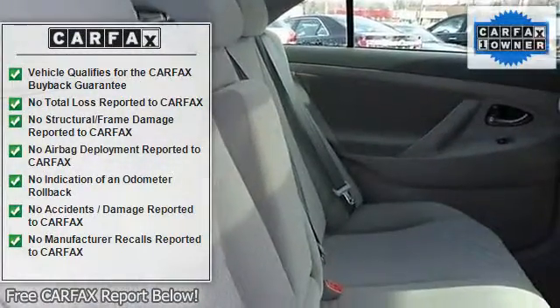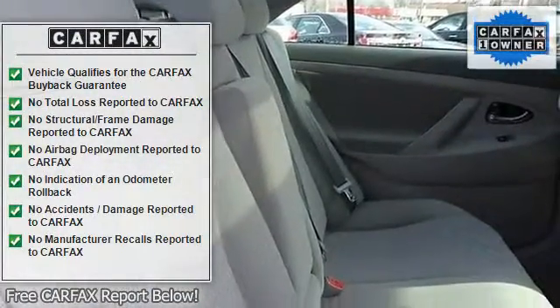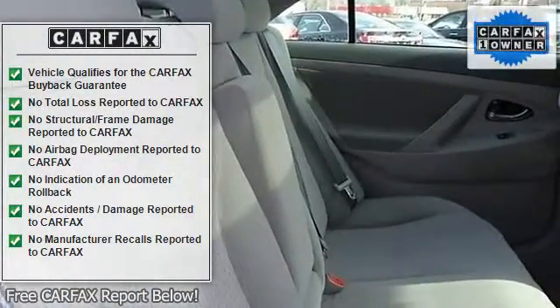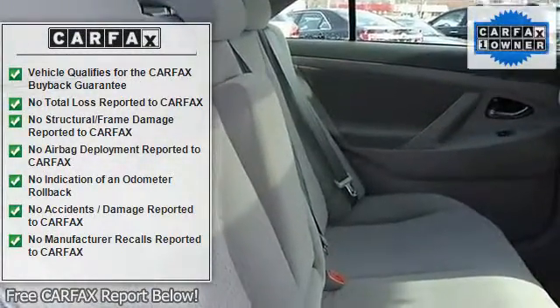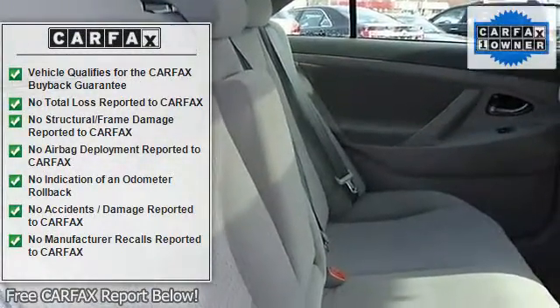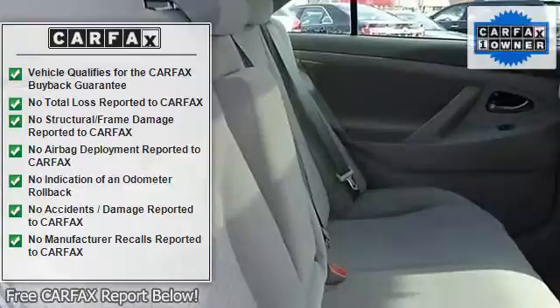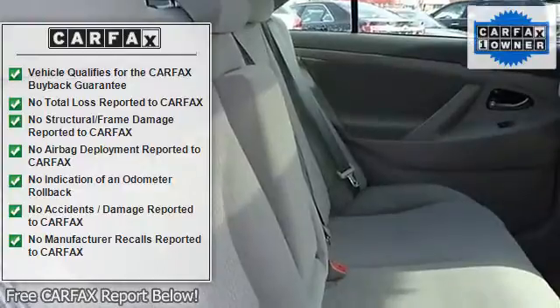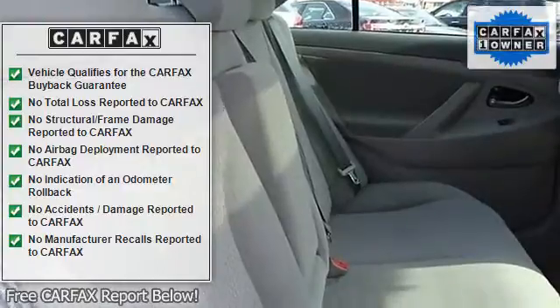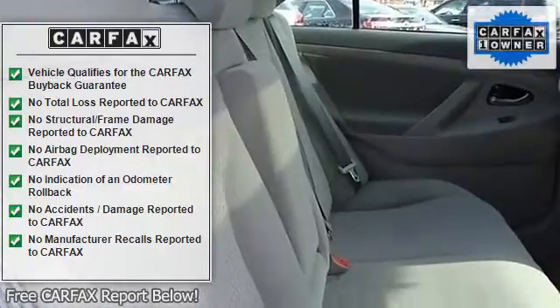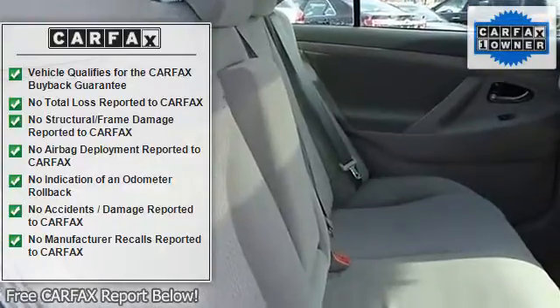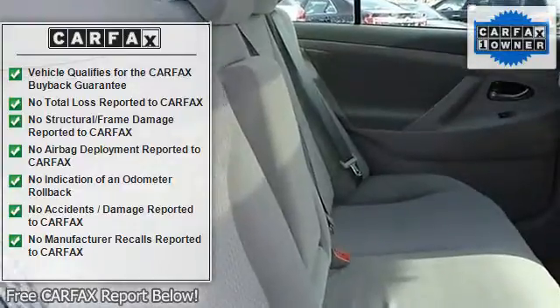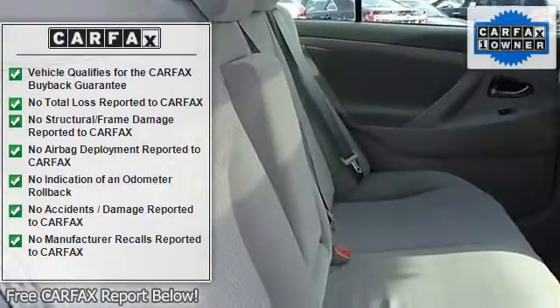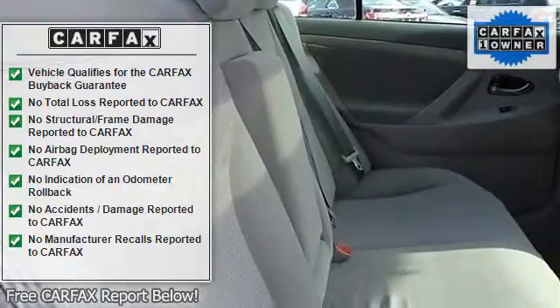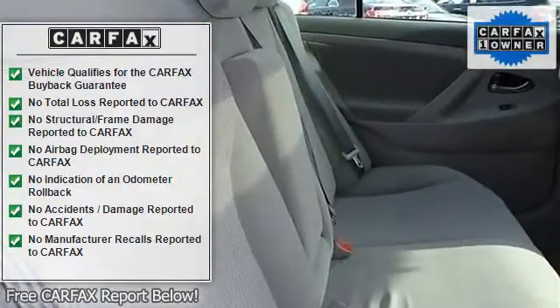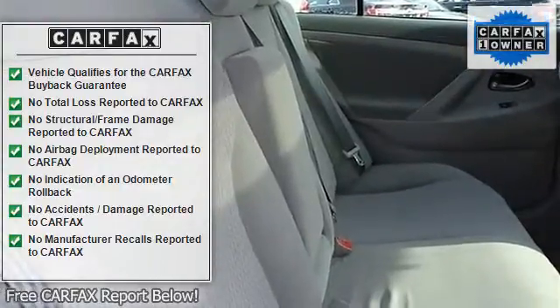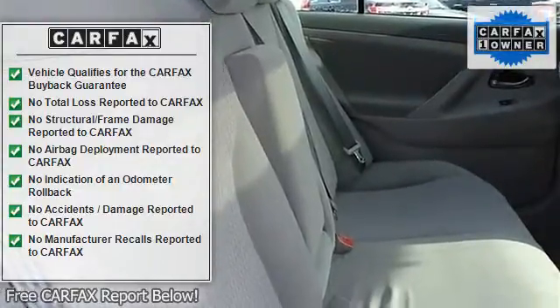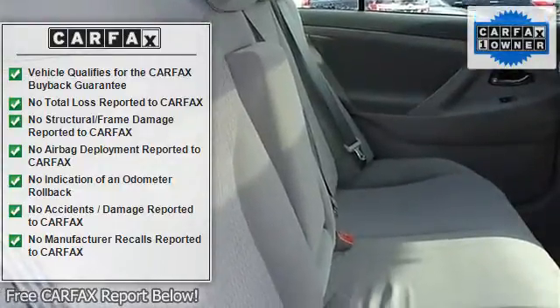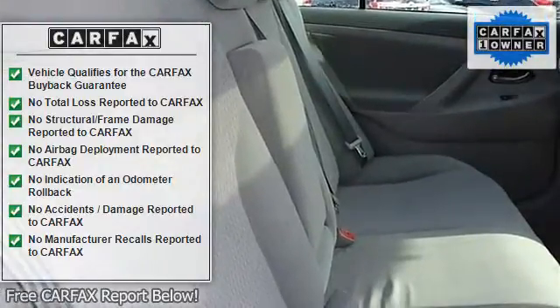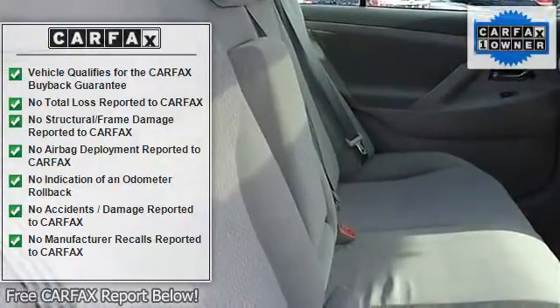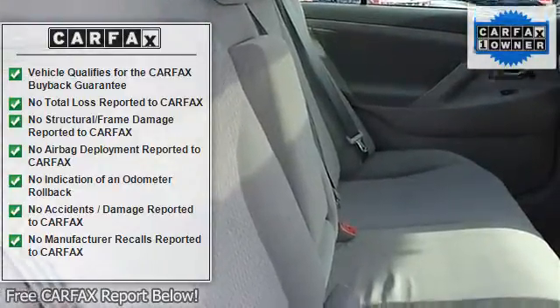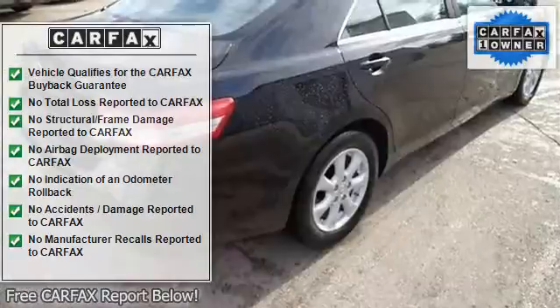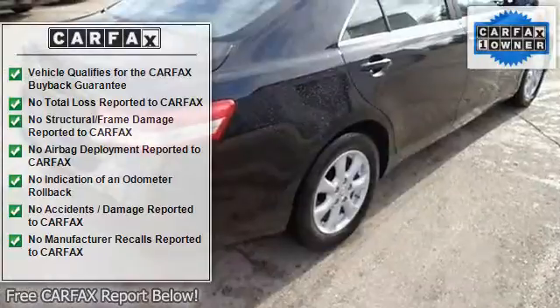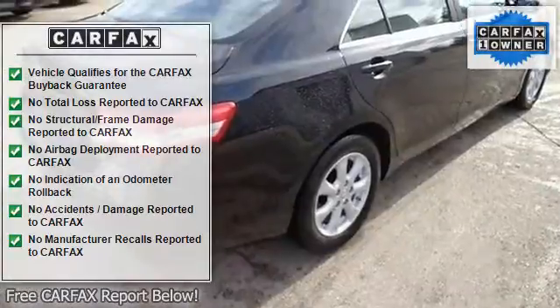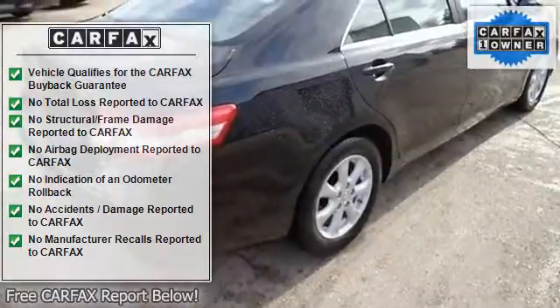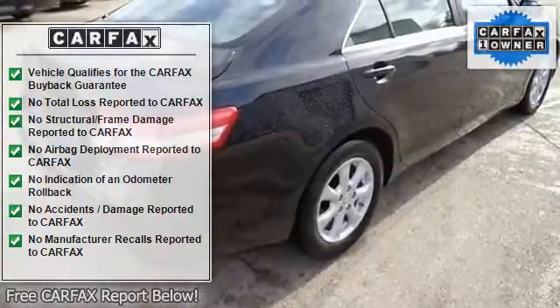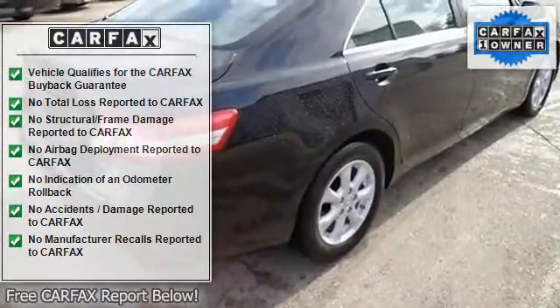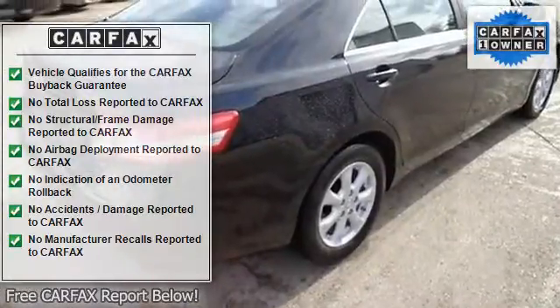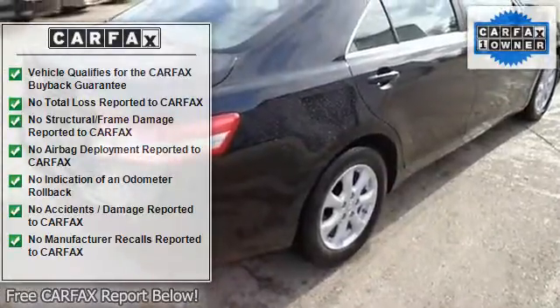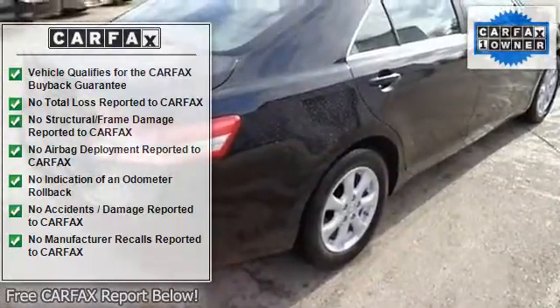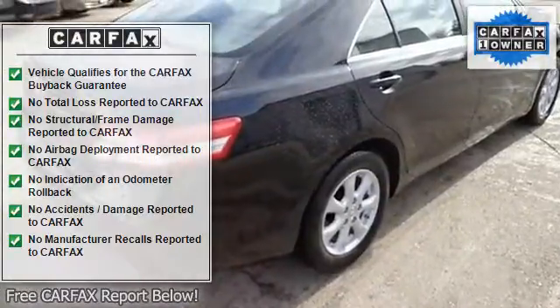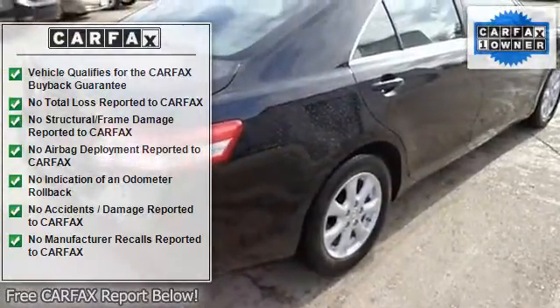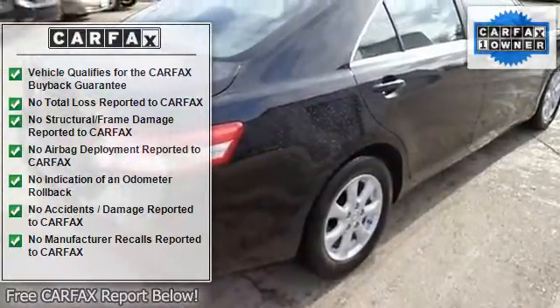AM FM stereo, CD player, MP3 player, auxiliary audio input.